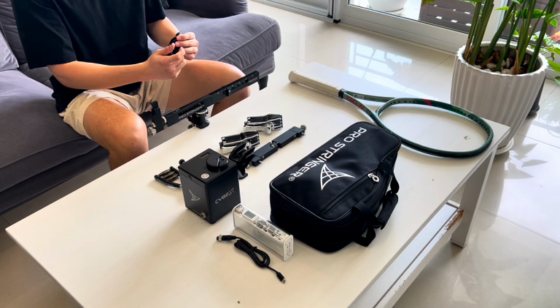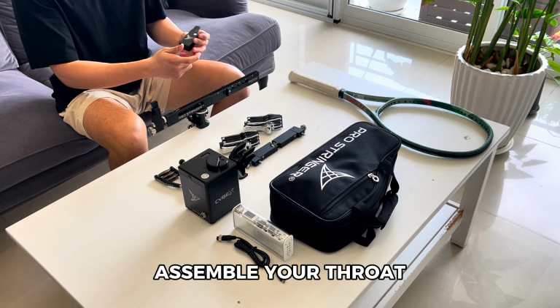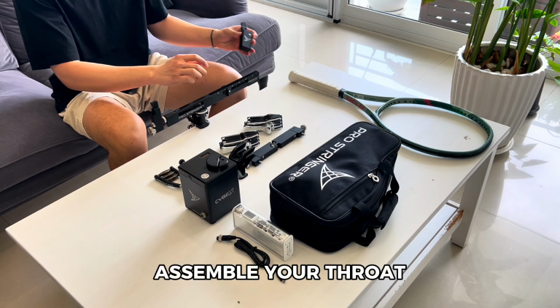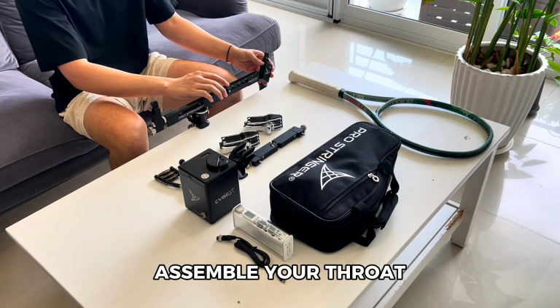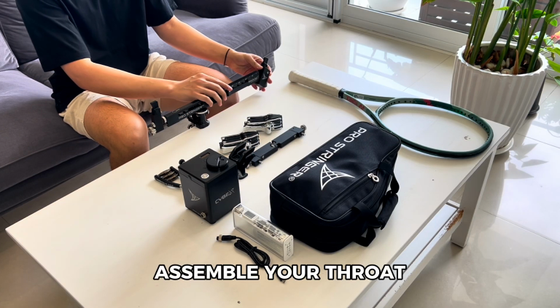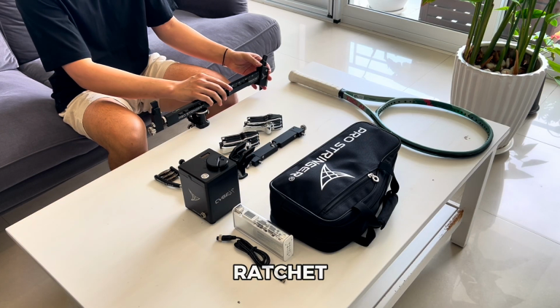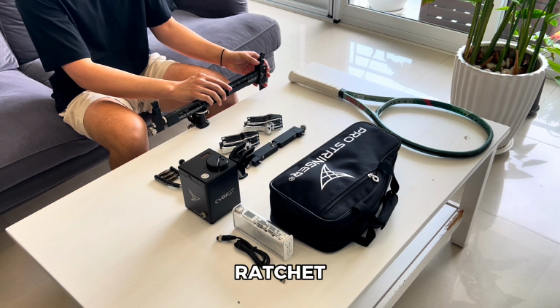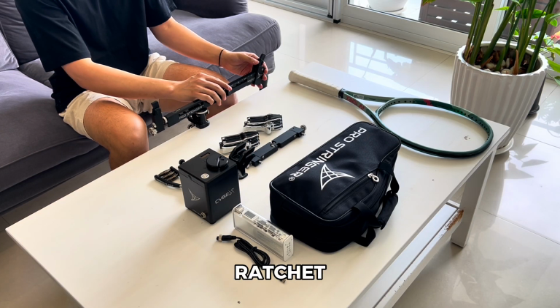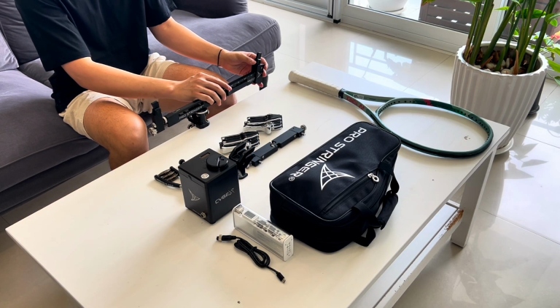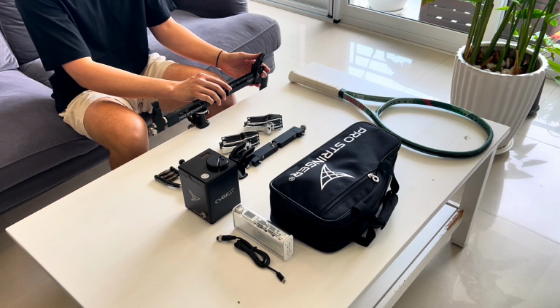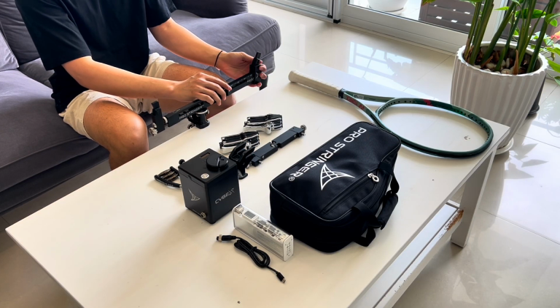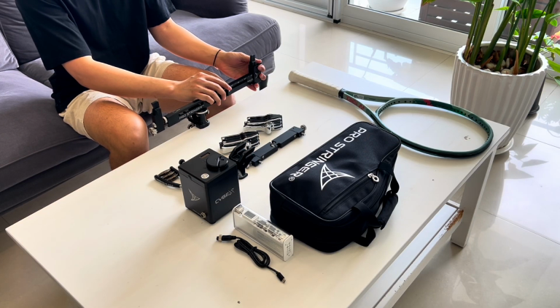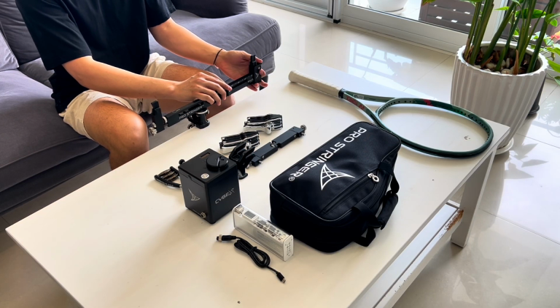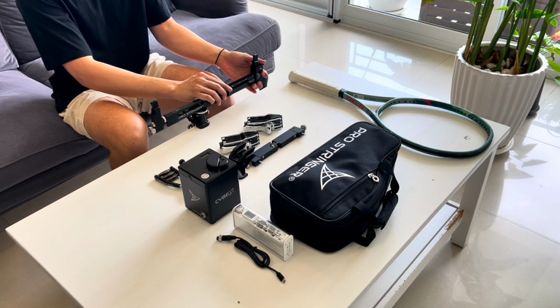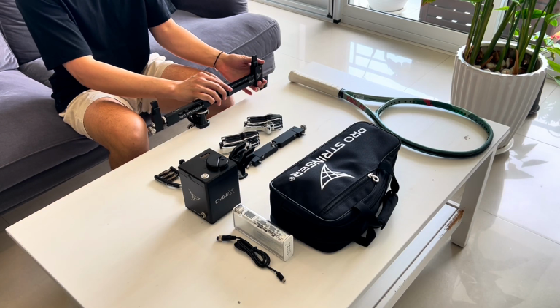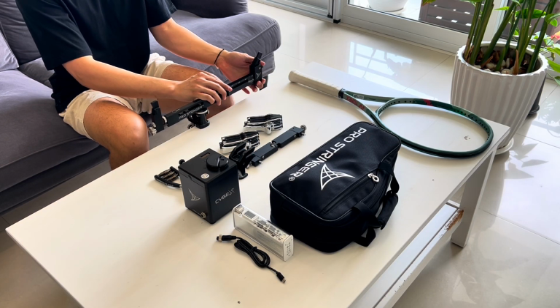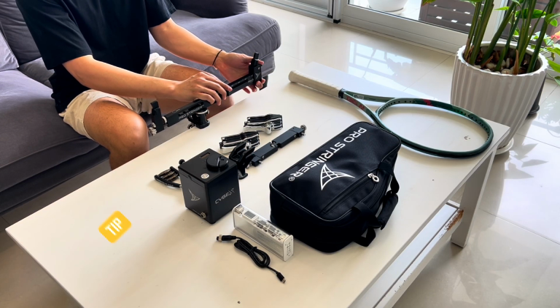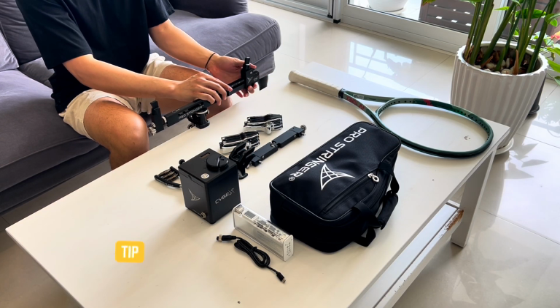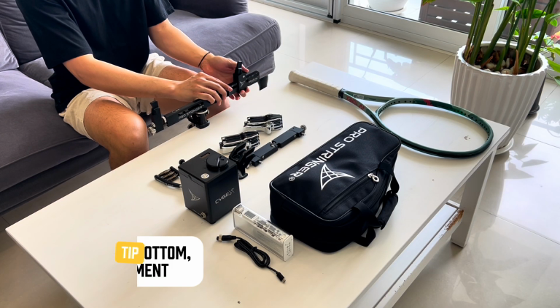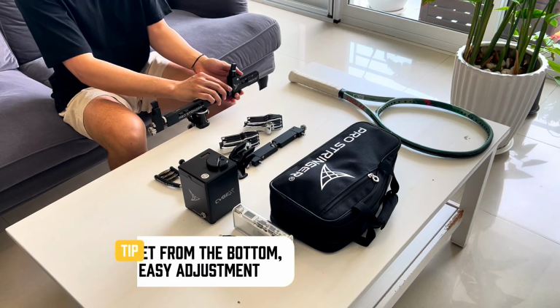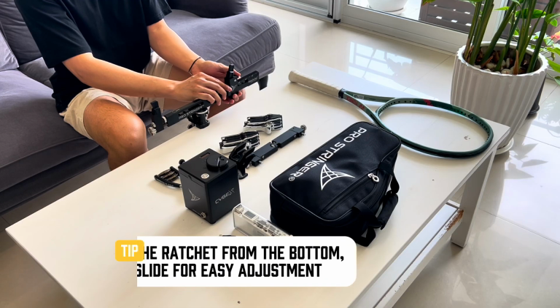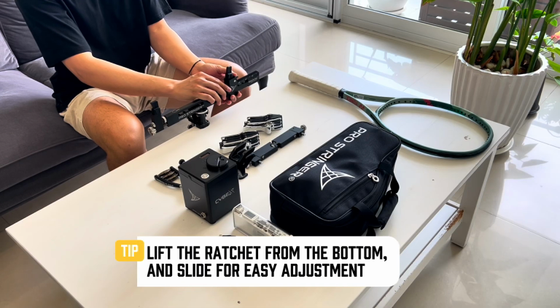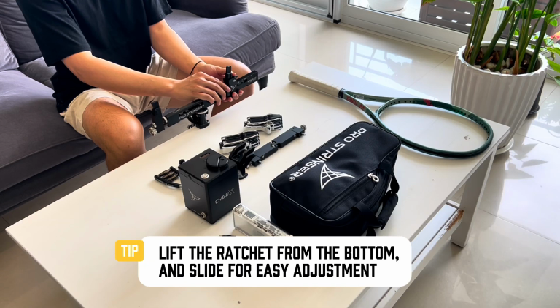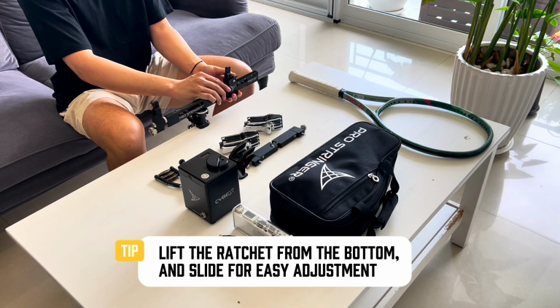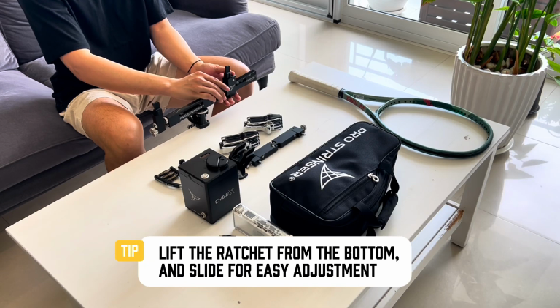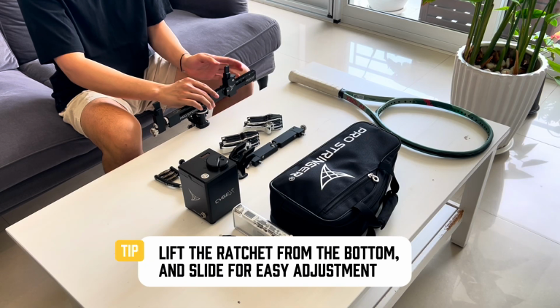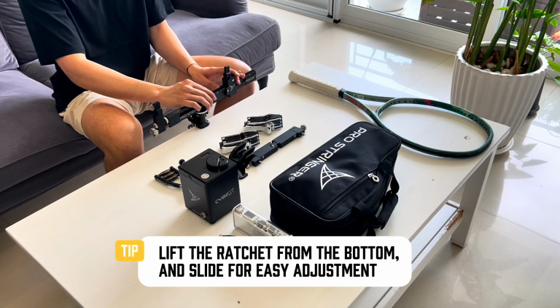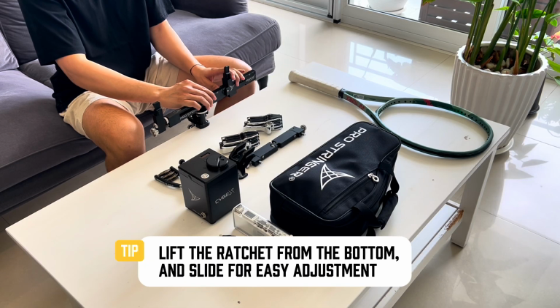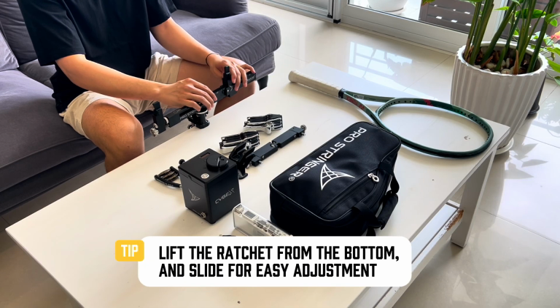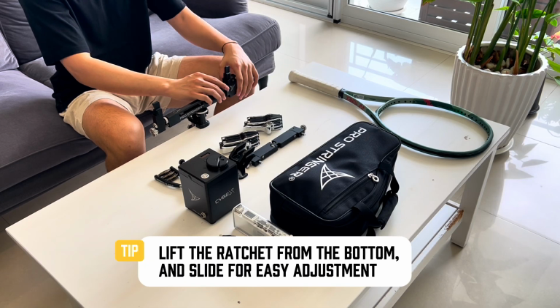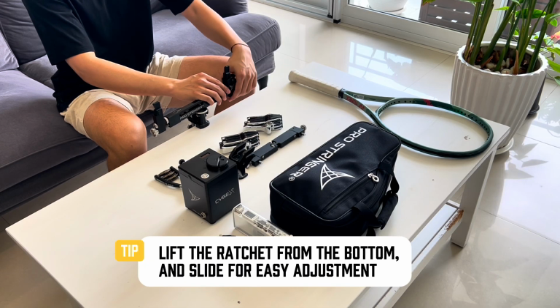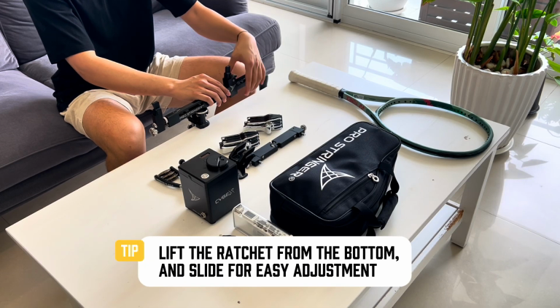Assemble your throat ratchet. Lift the ratchet from the bottom and slide for easy adjustment.